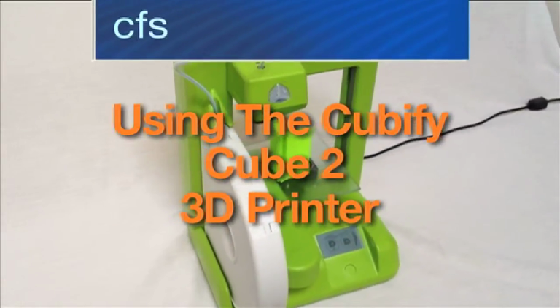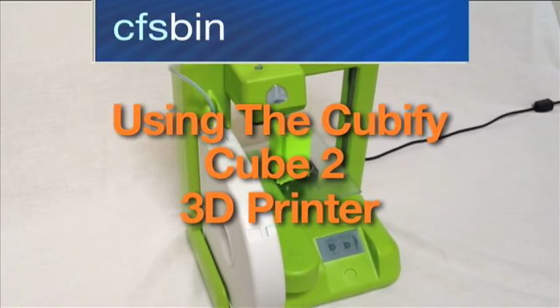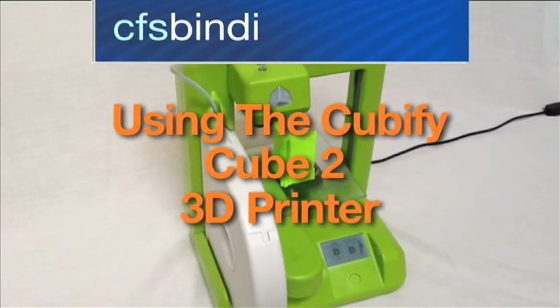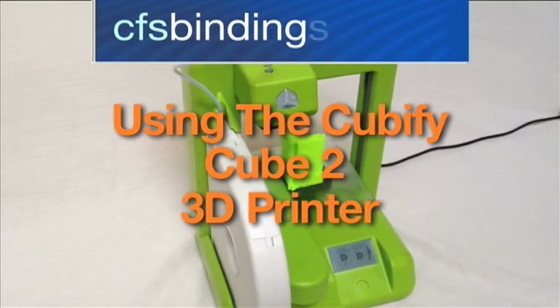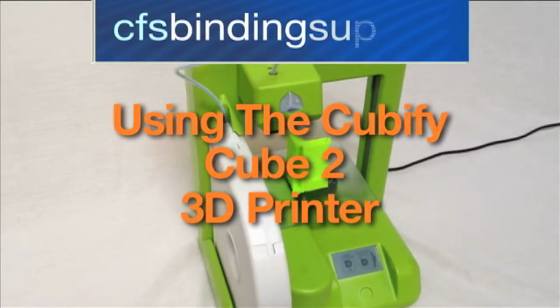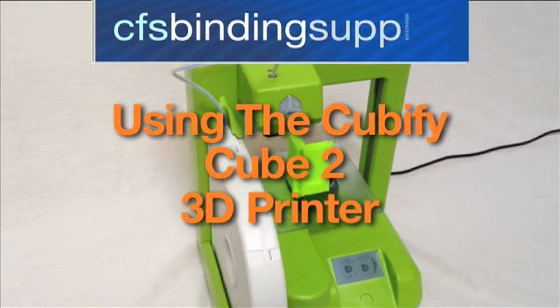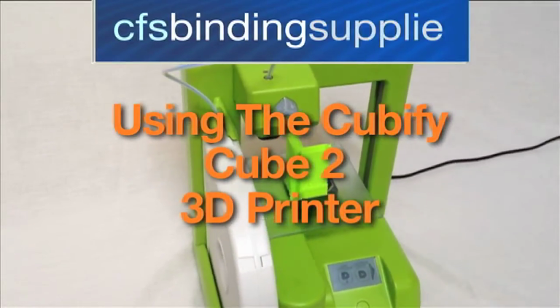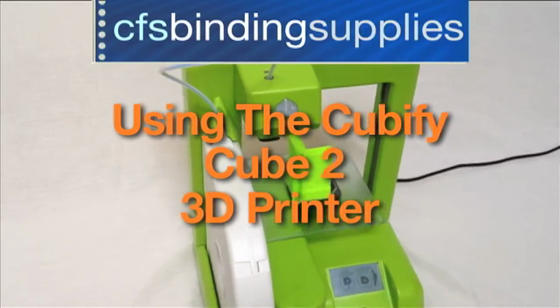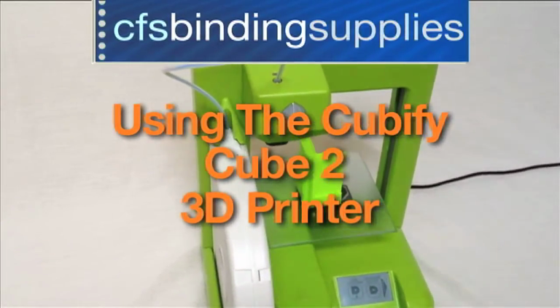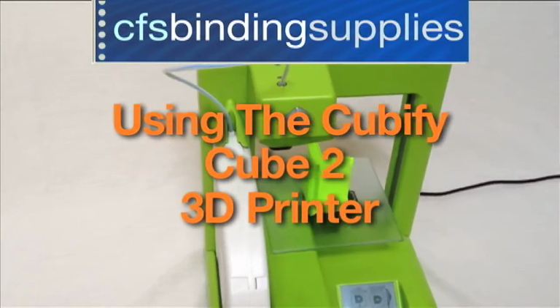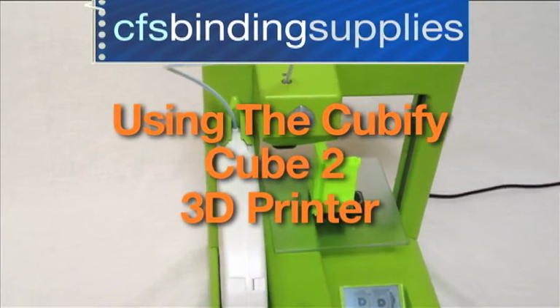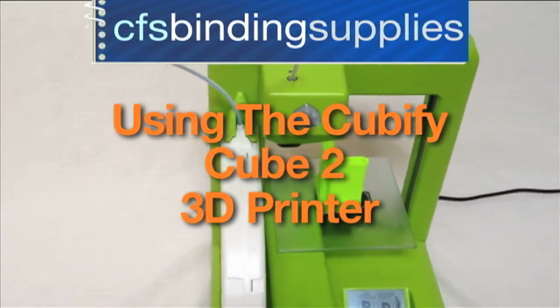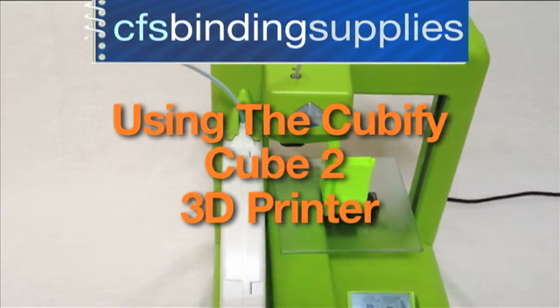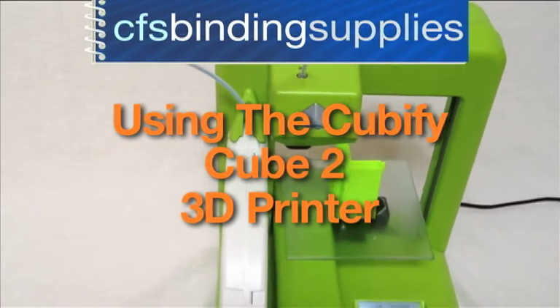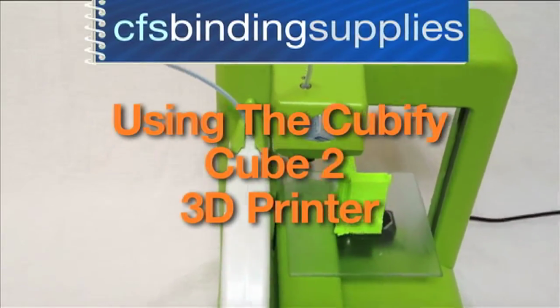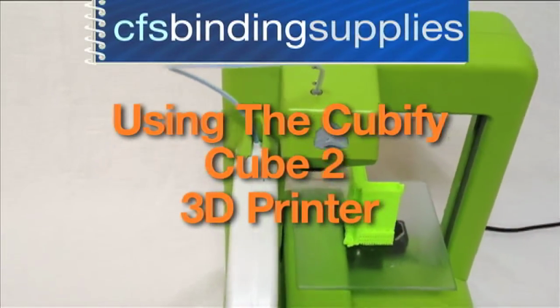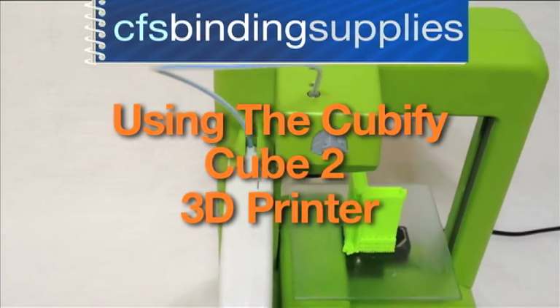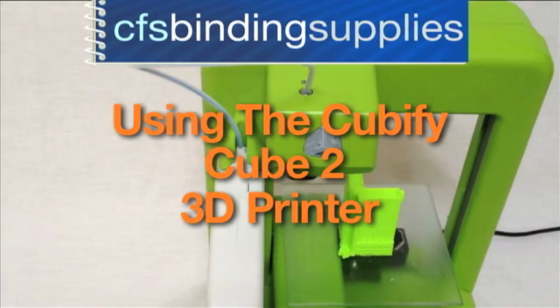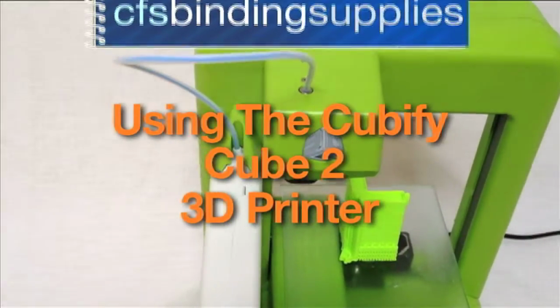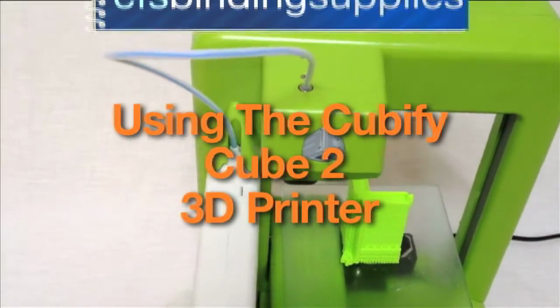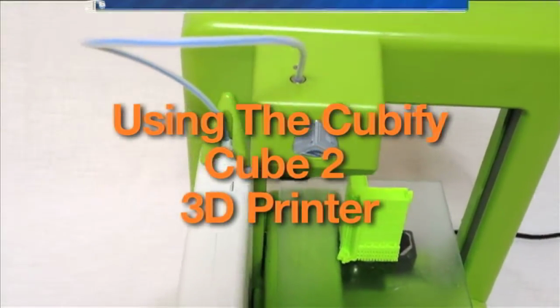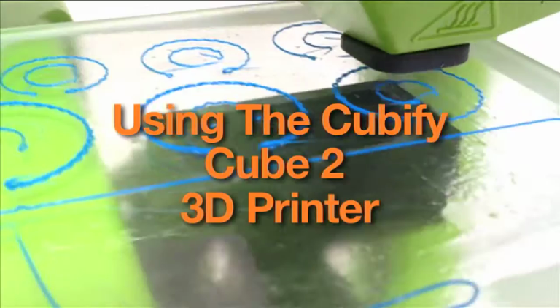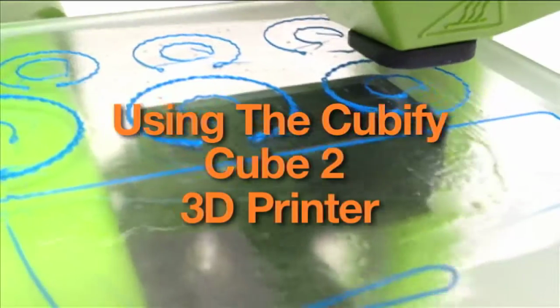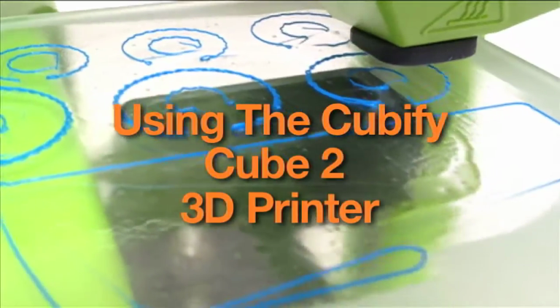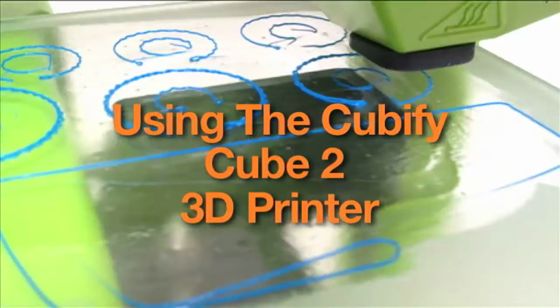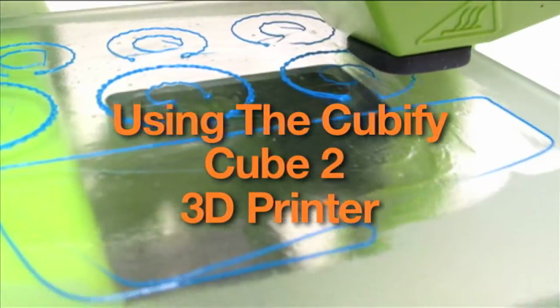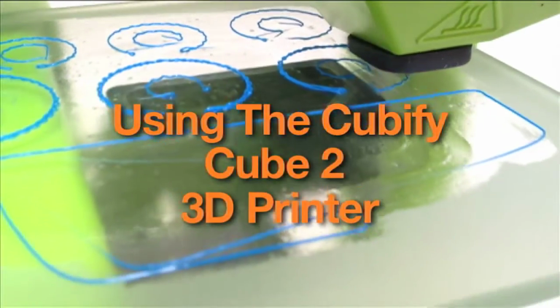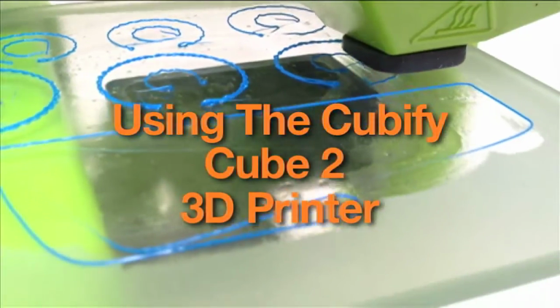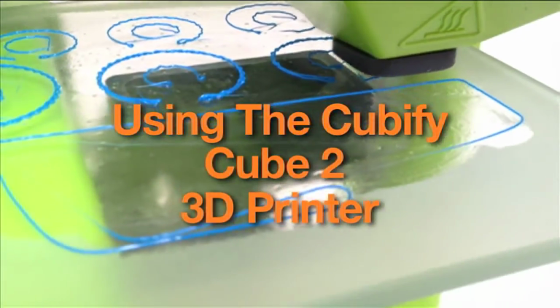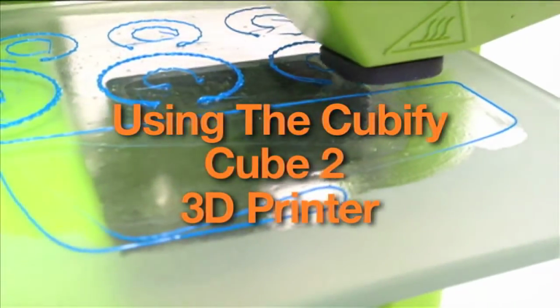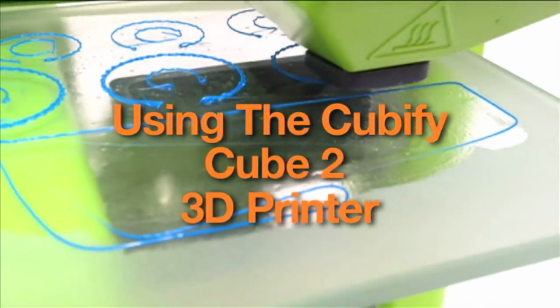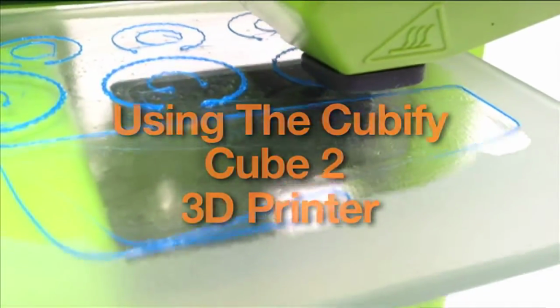Welcome to this quick tutorial on using the Cubify Cube 2 3D printer, brought to you by CFS Products.